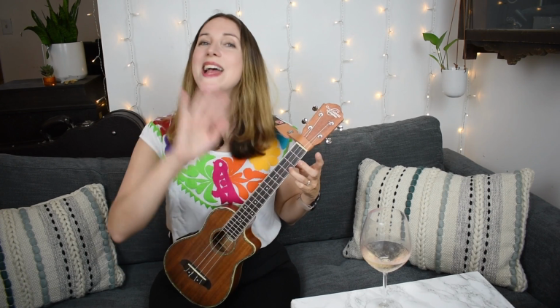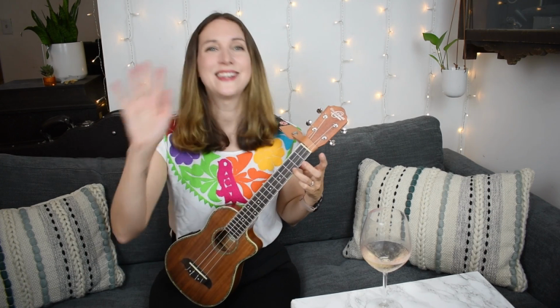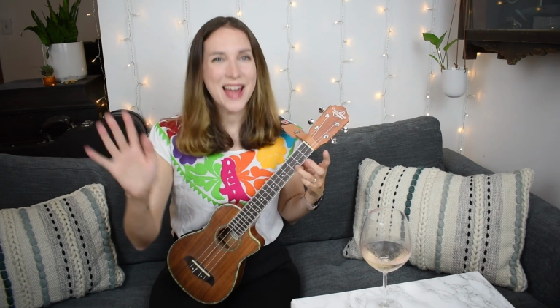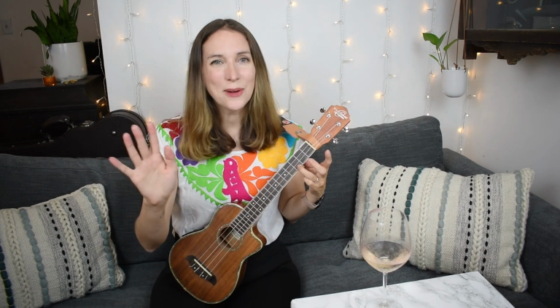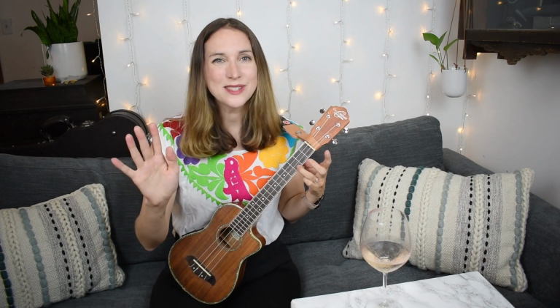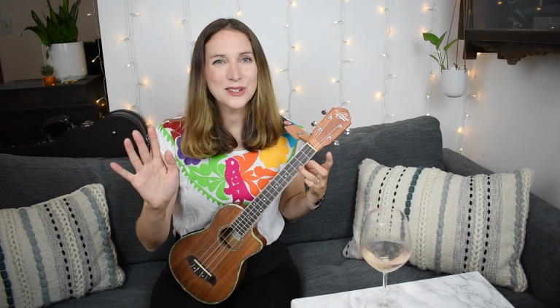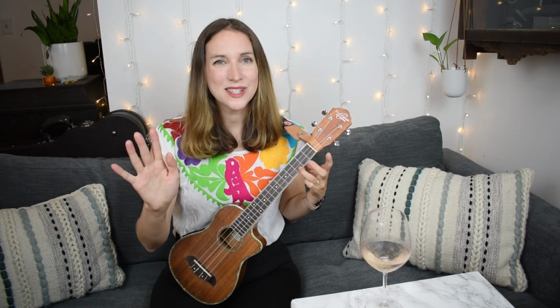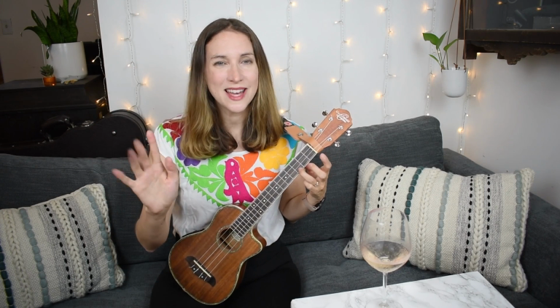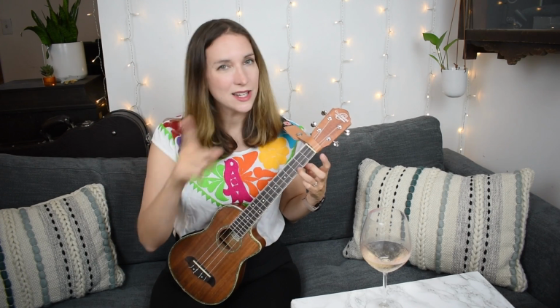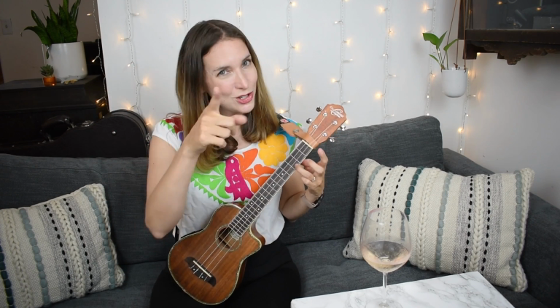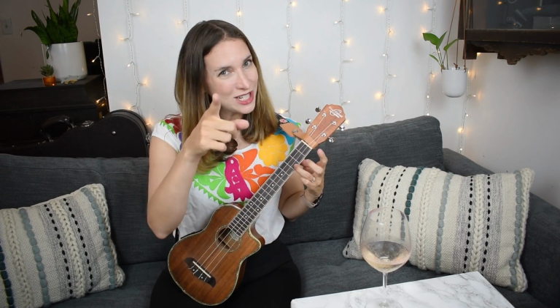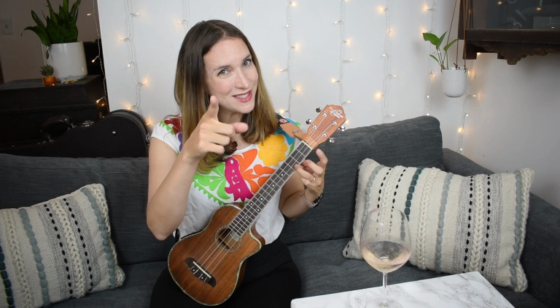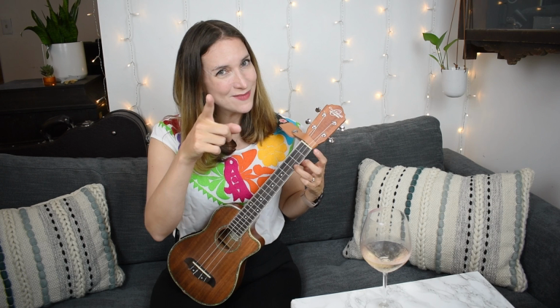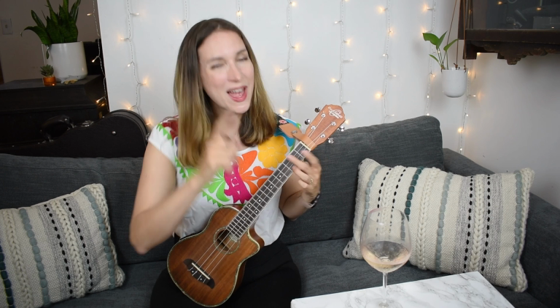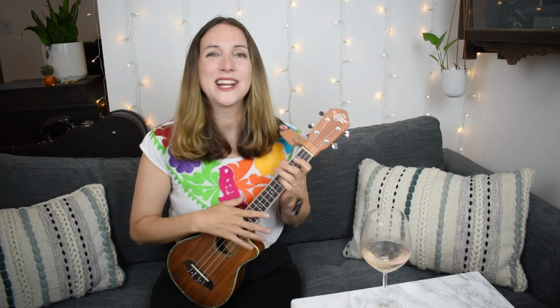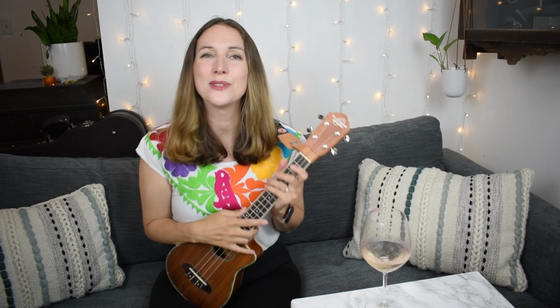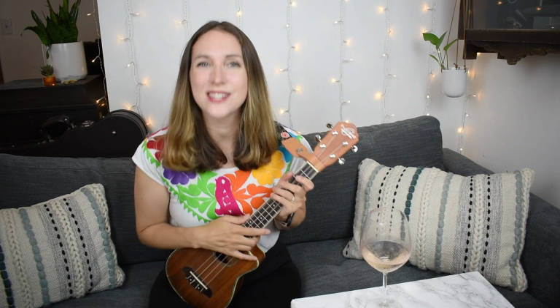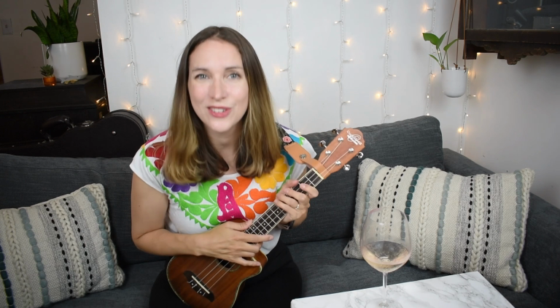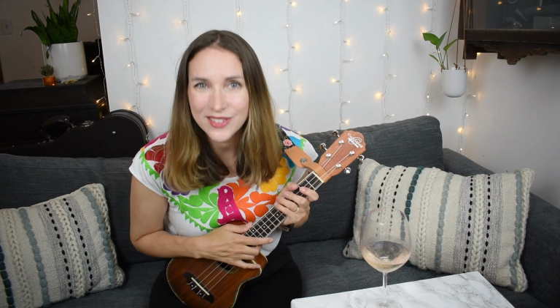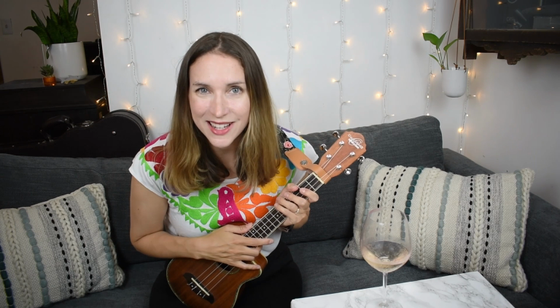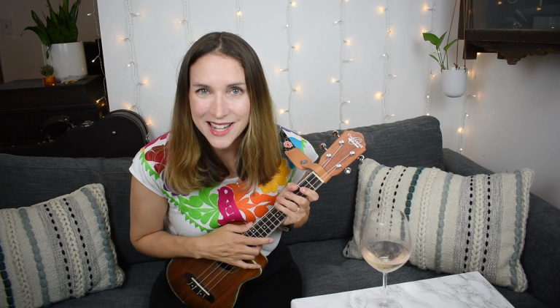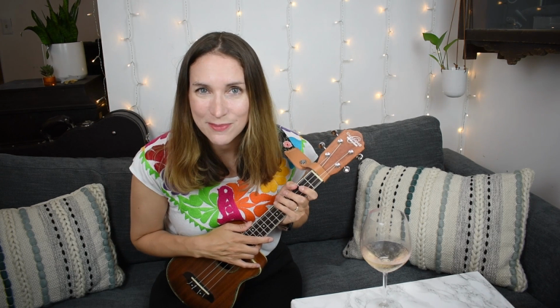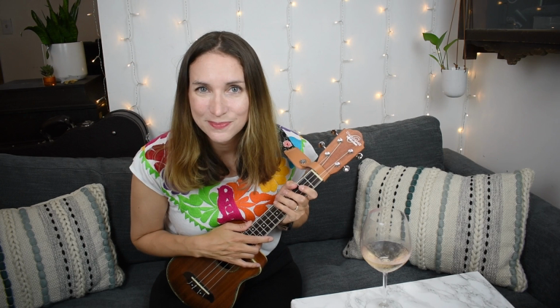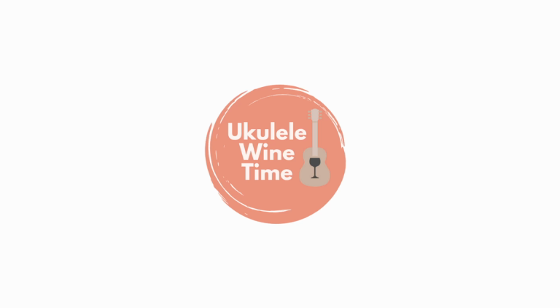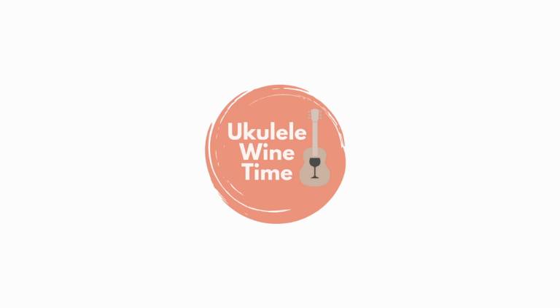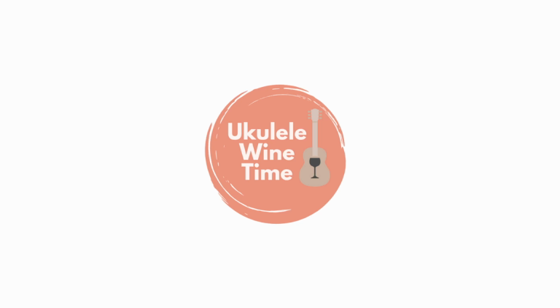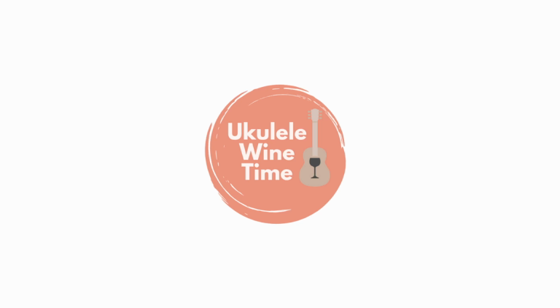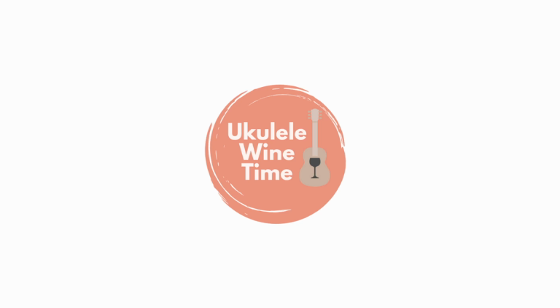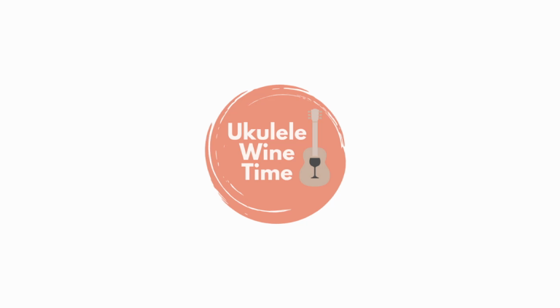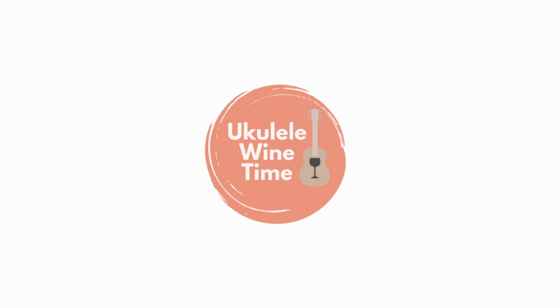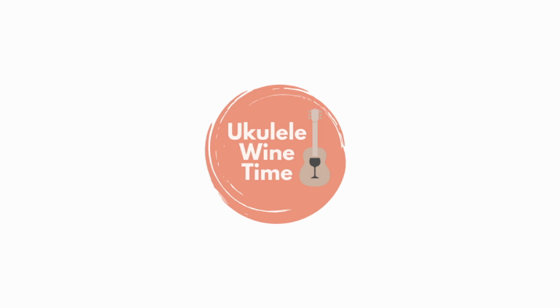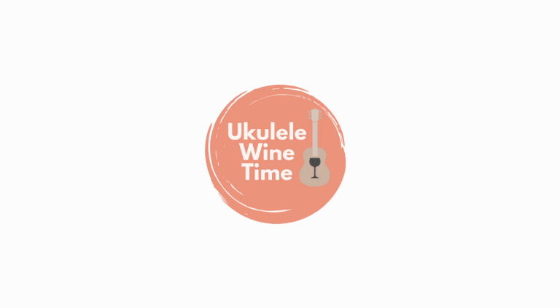Now we're seriously done. Cheers, and I will see you next time. Ukulele Wine Time — we'll see you next time.